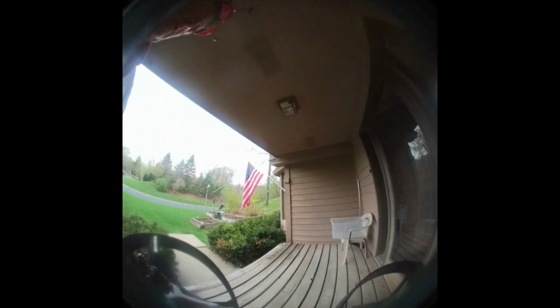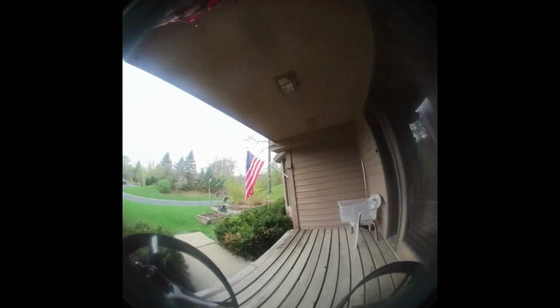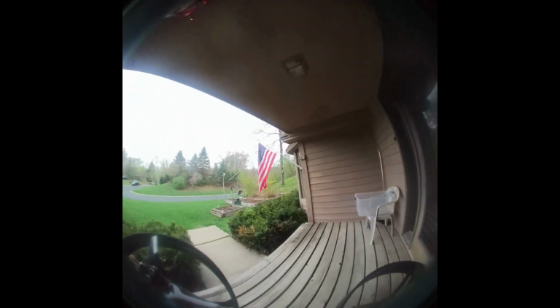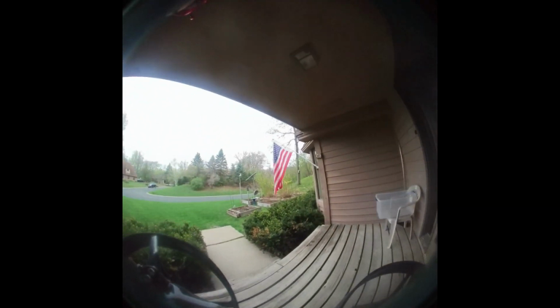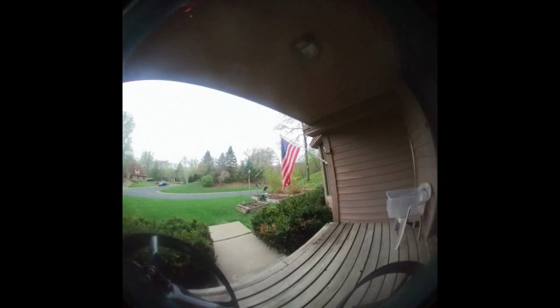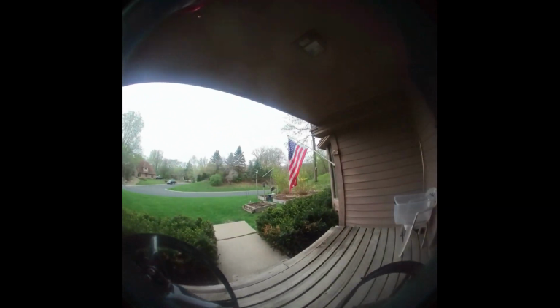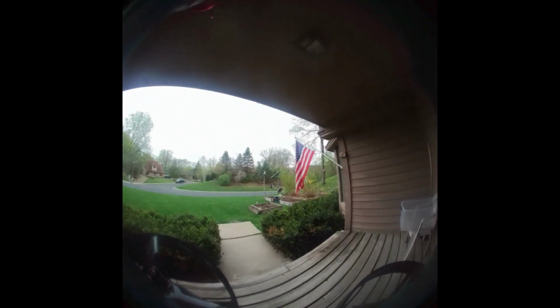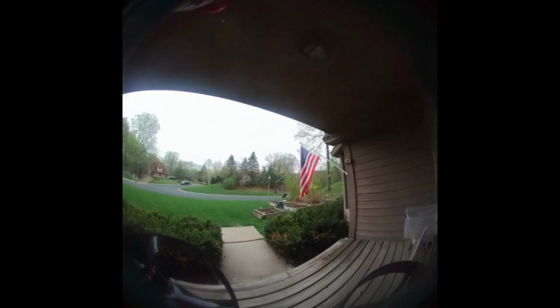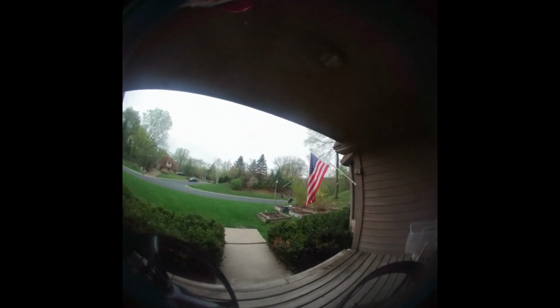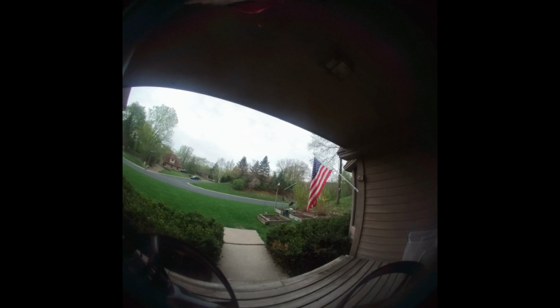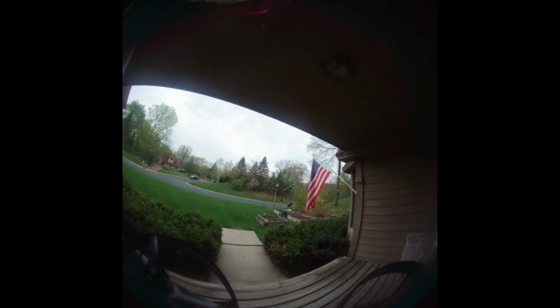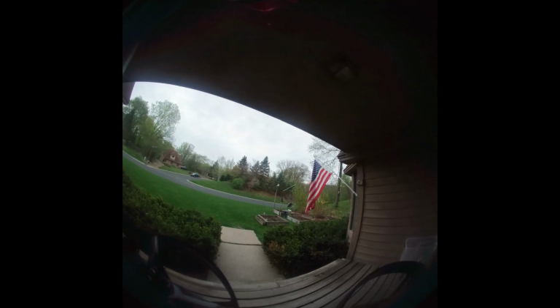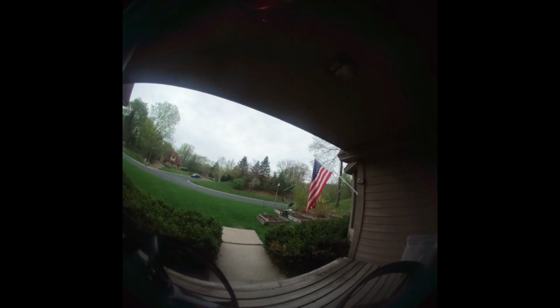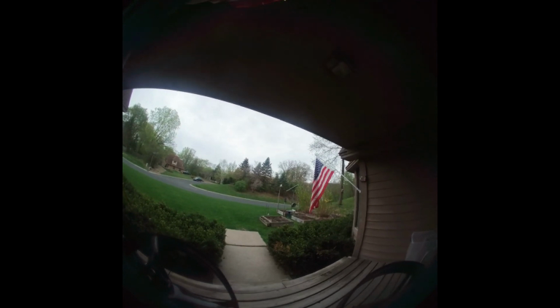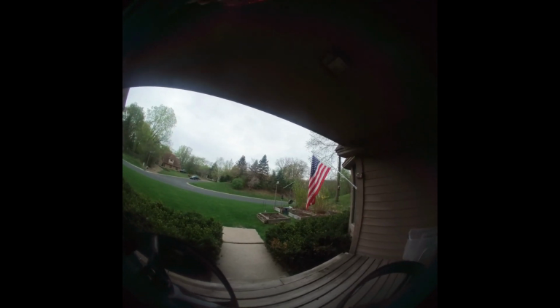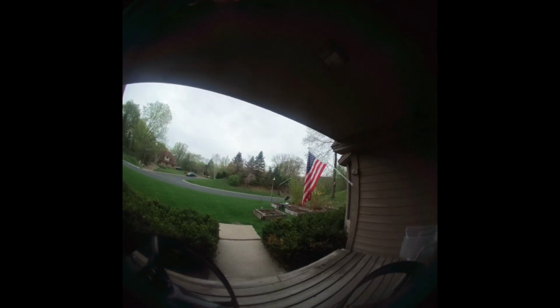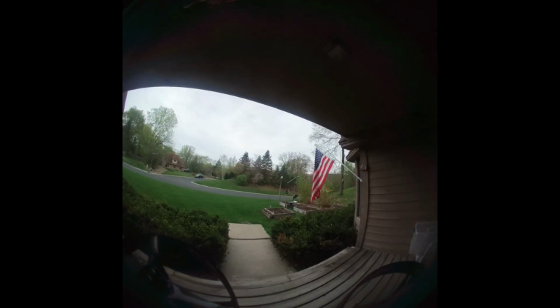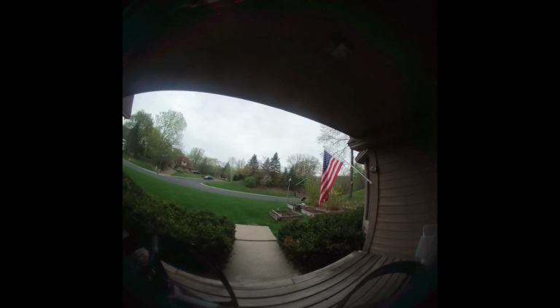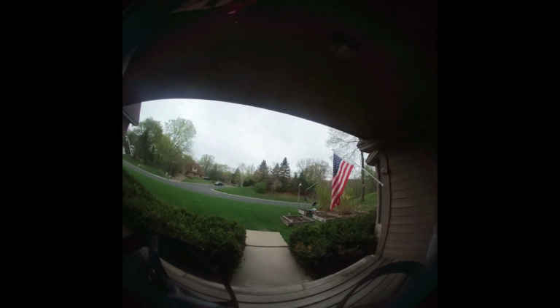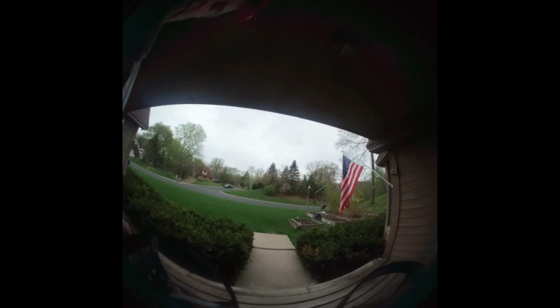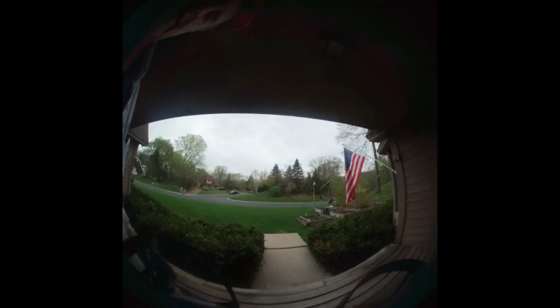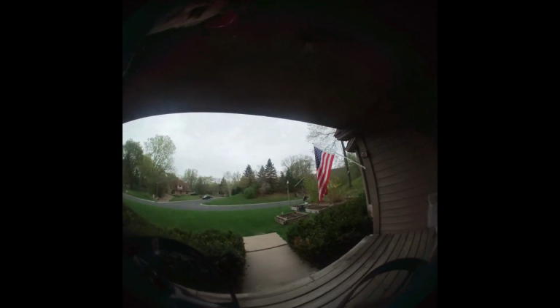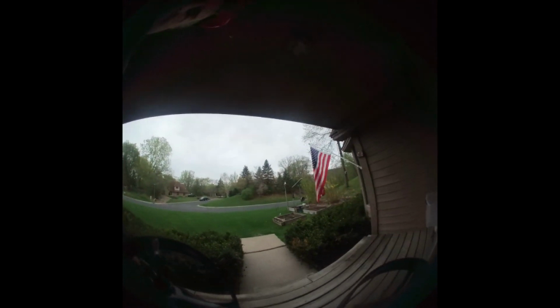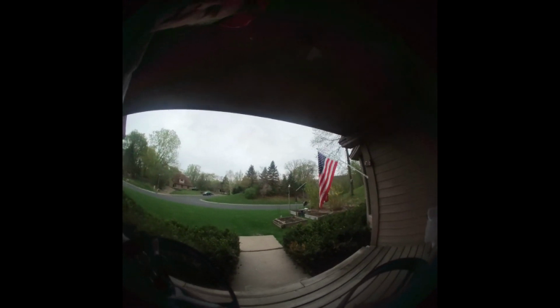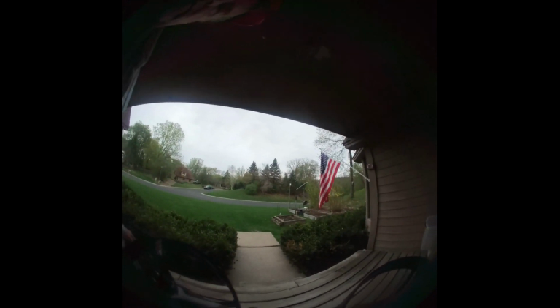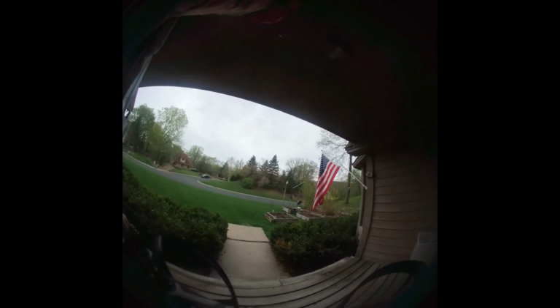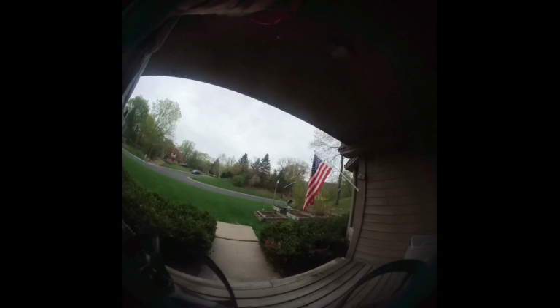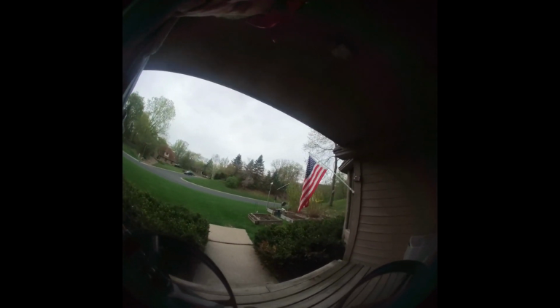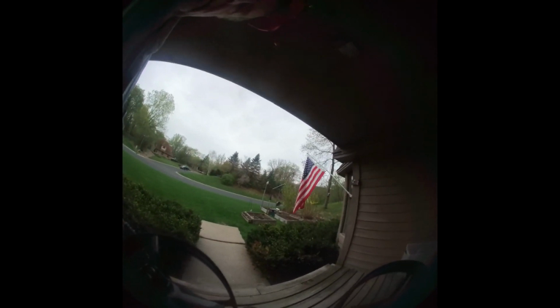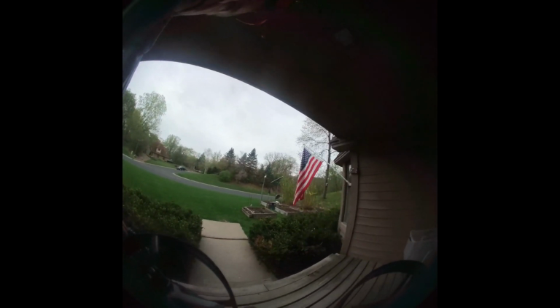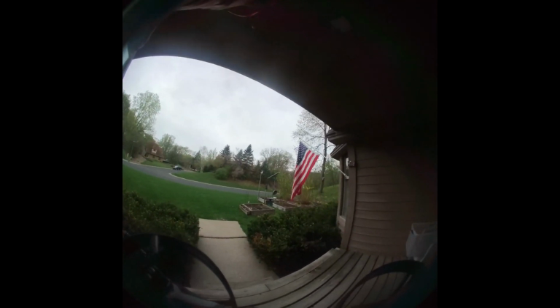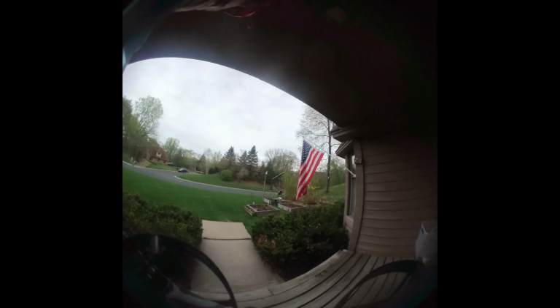All right, pretty calm morning. Take a quick flight and we'll look at the footage.